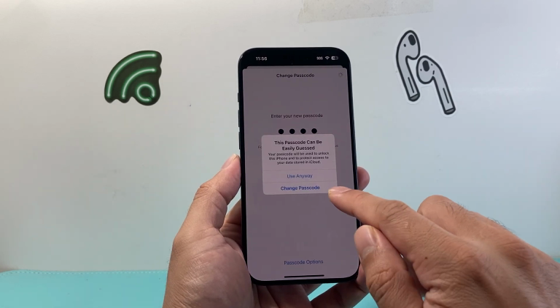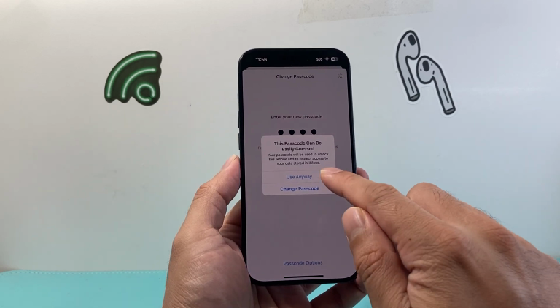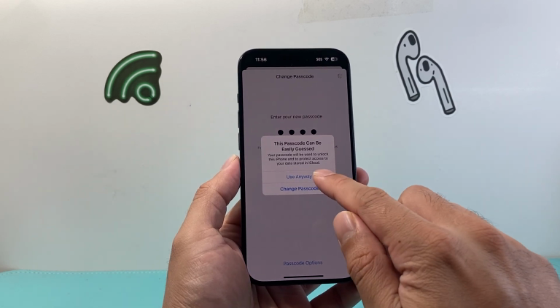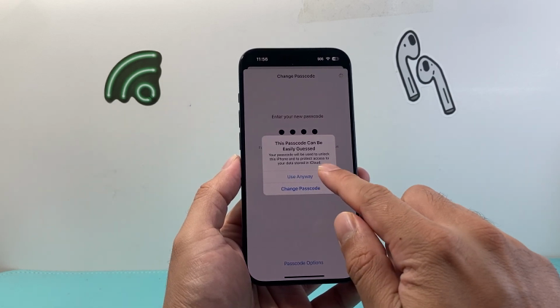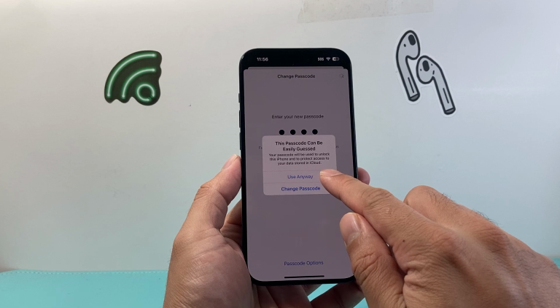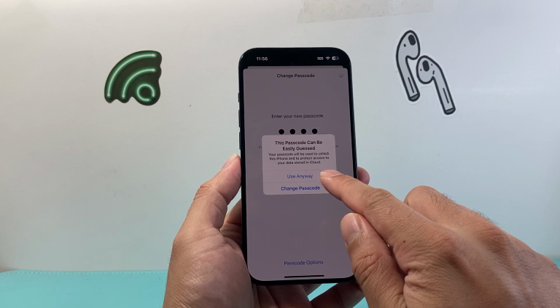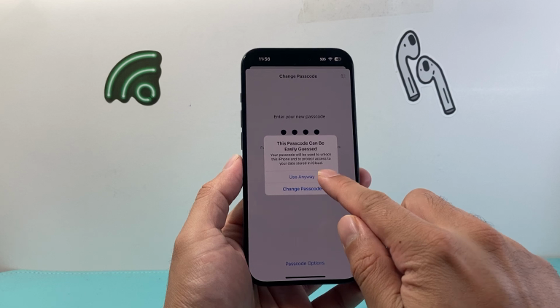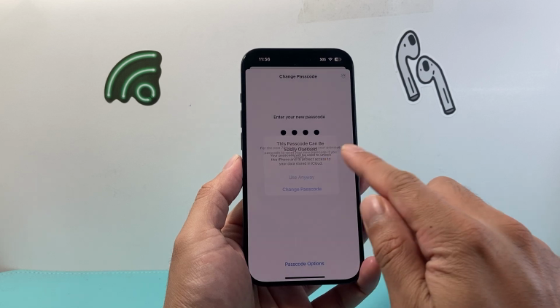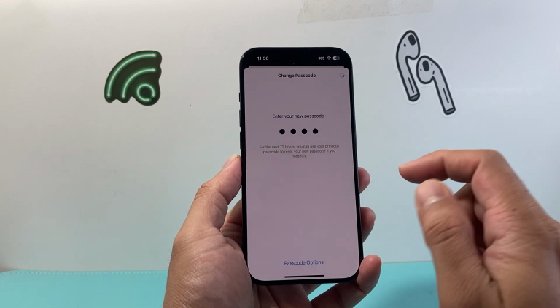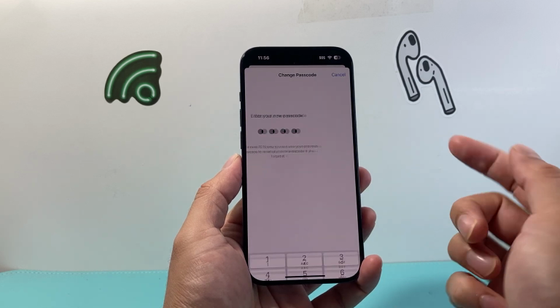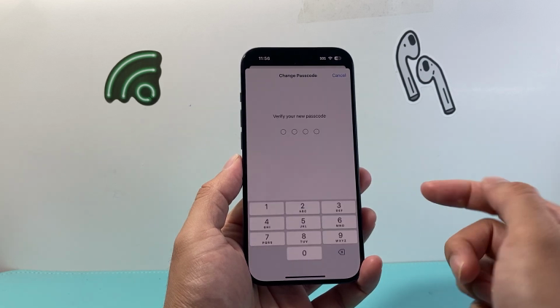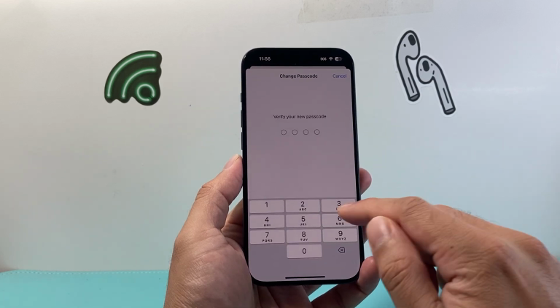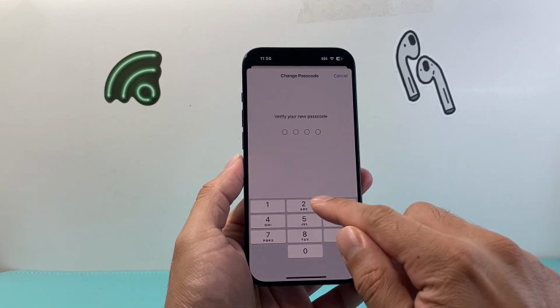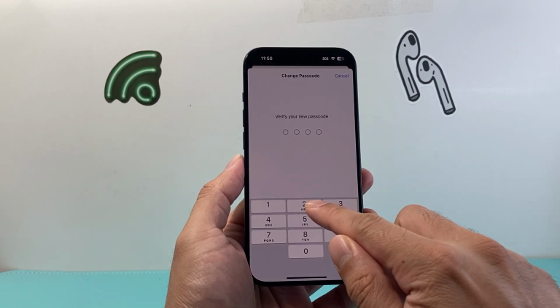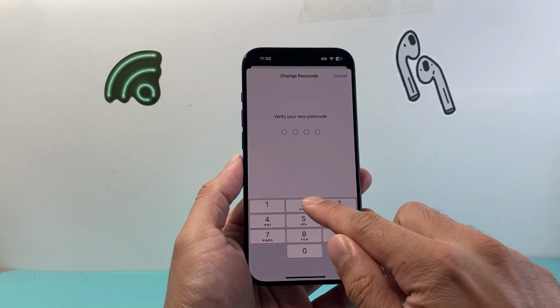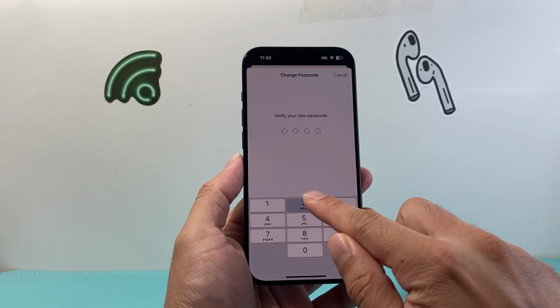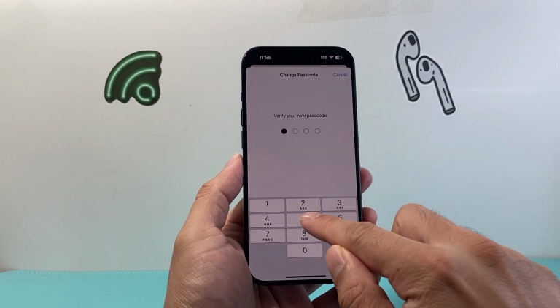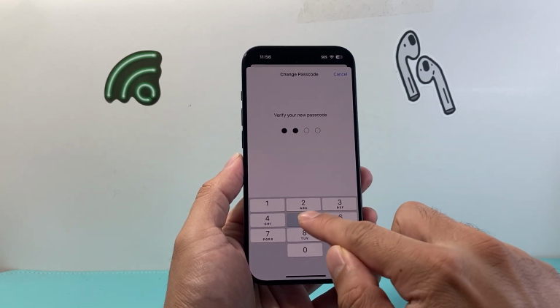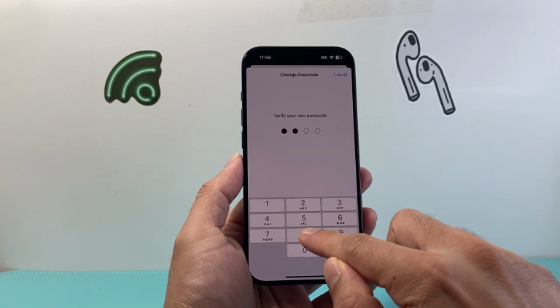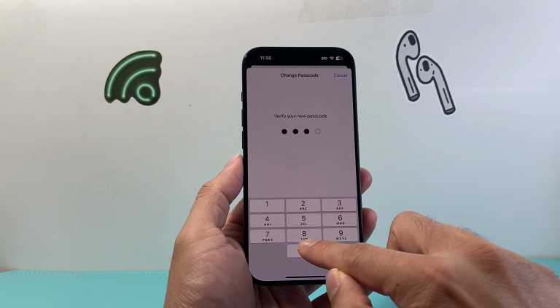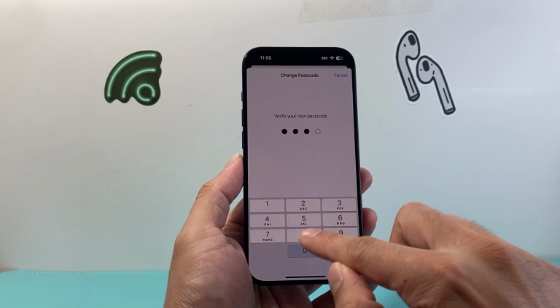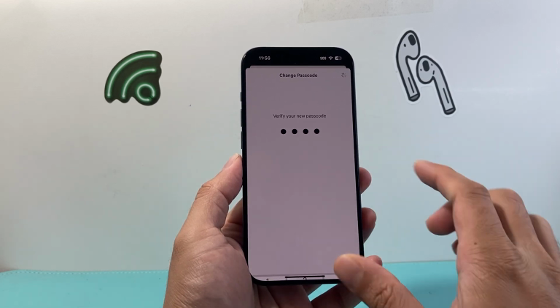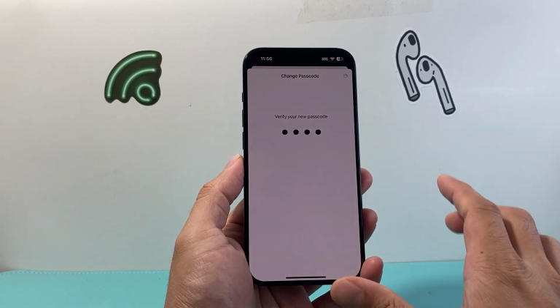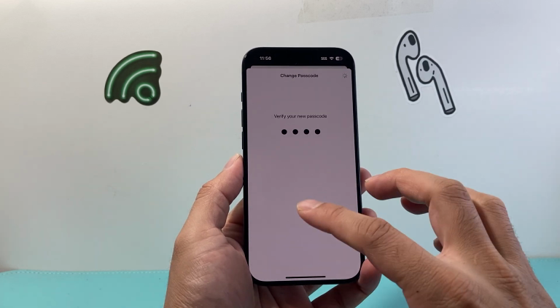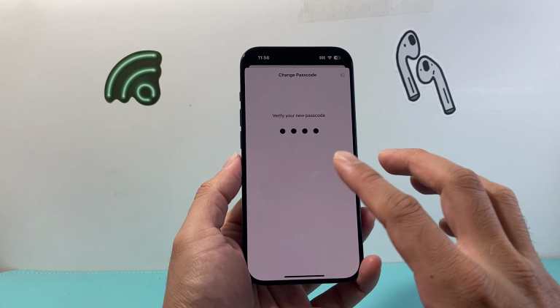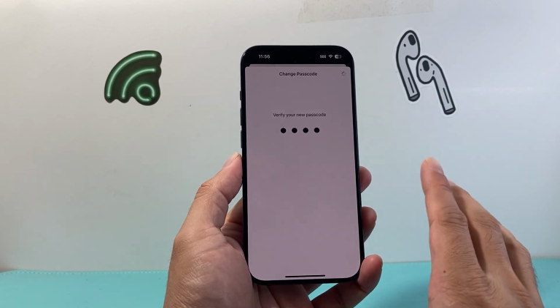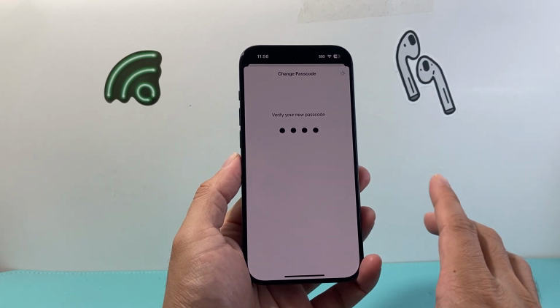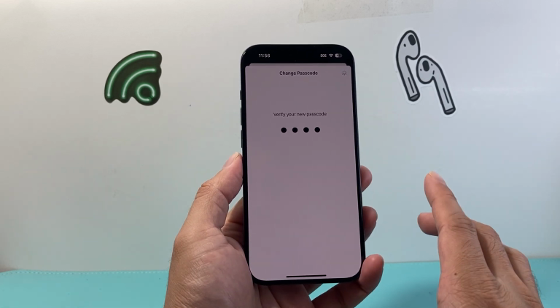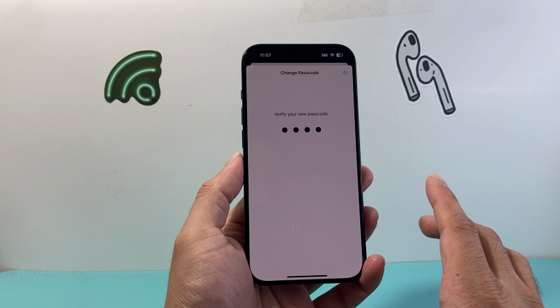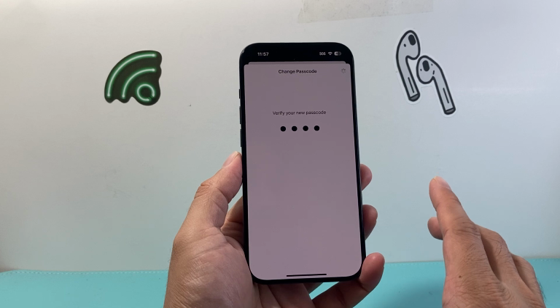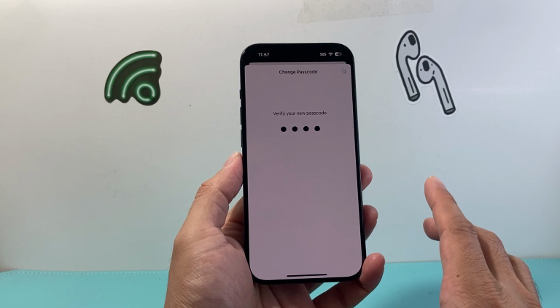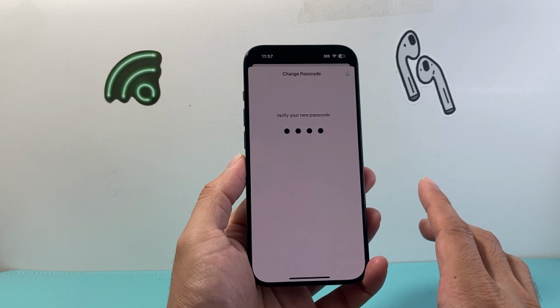You're going to want to make sure that it's not easily guessable — something complex and more complicated than the one I'm entering here.